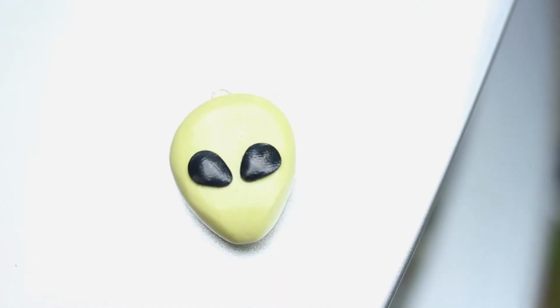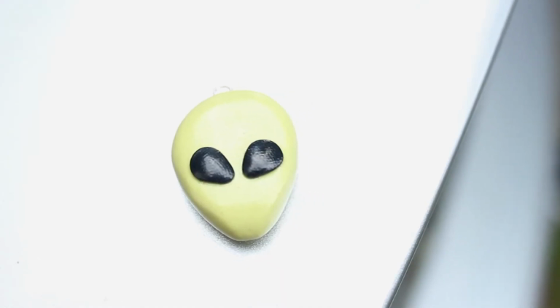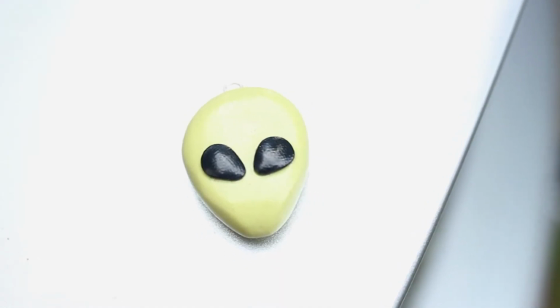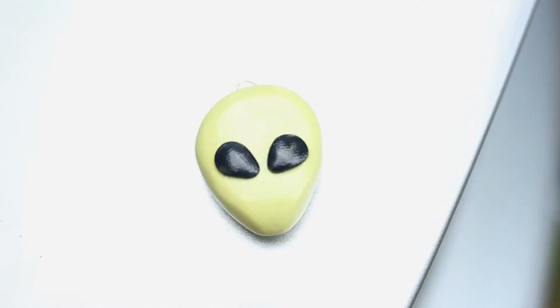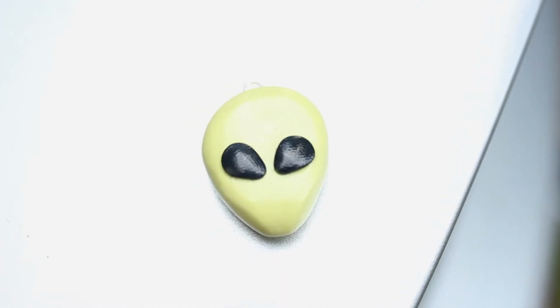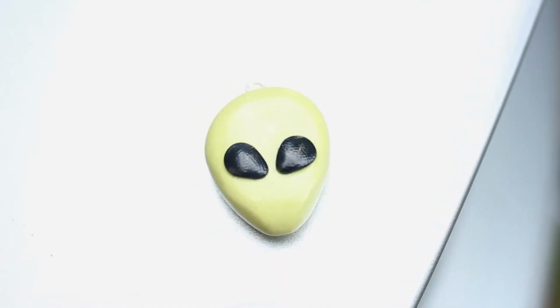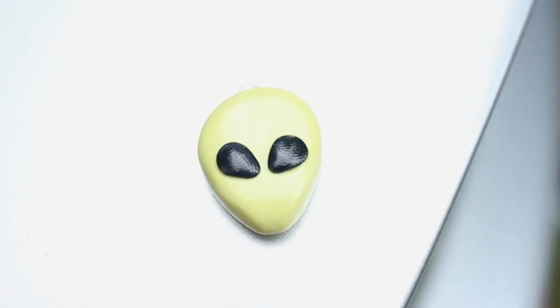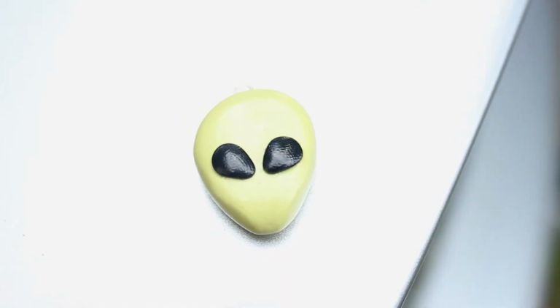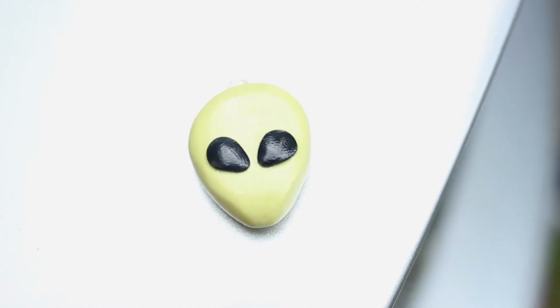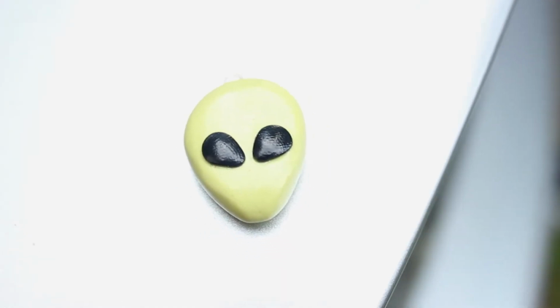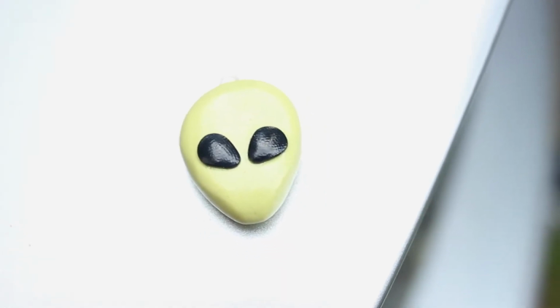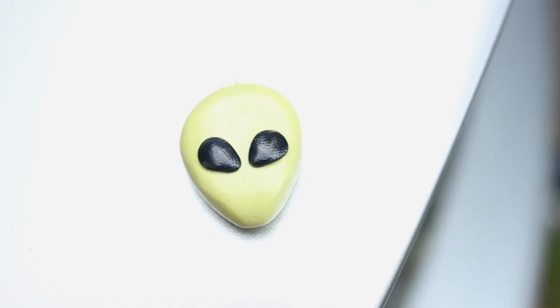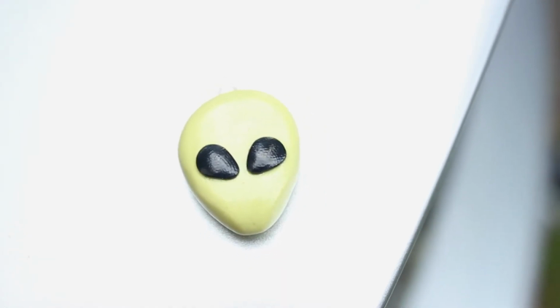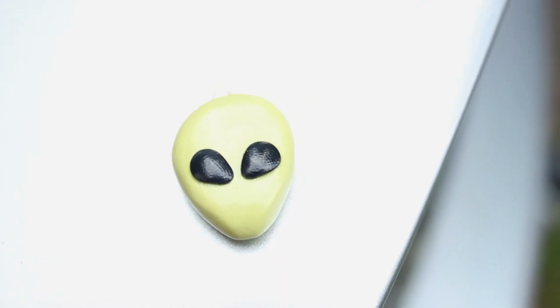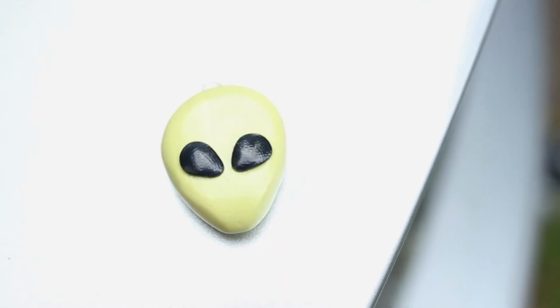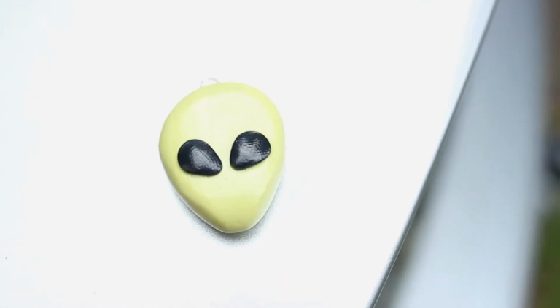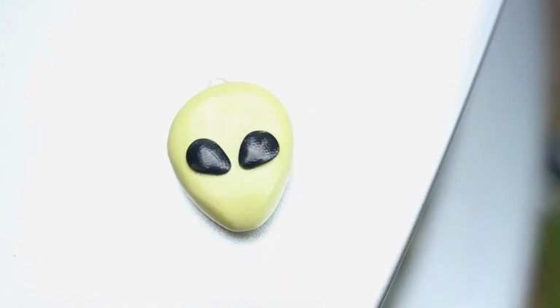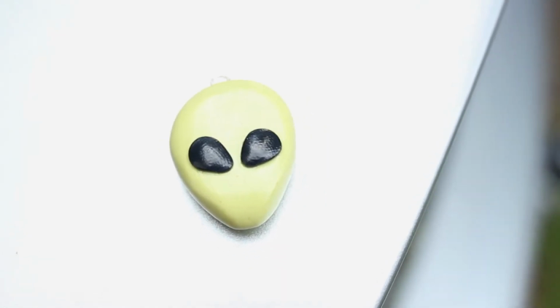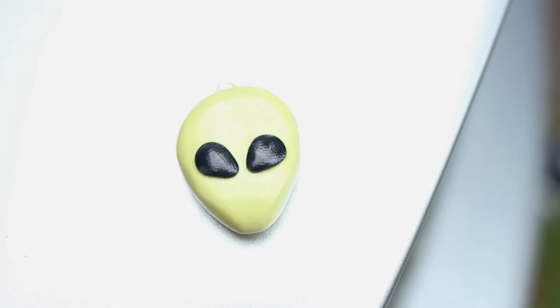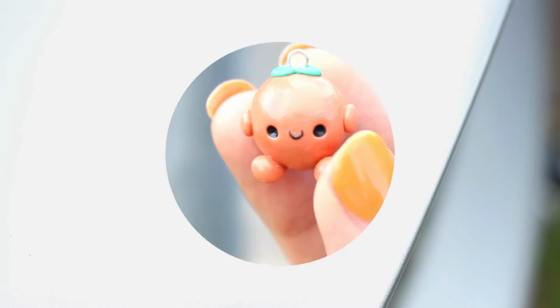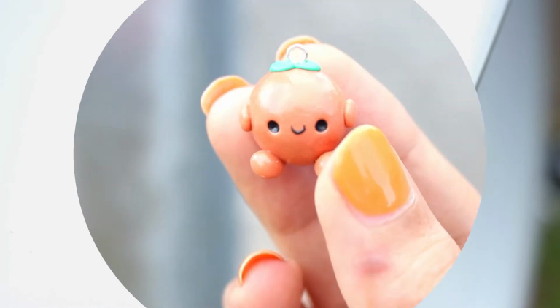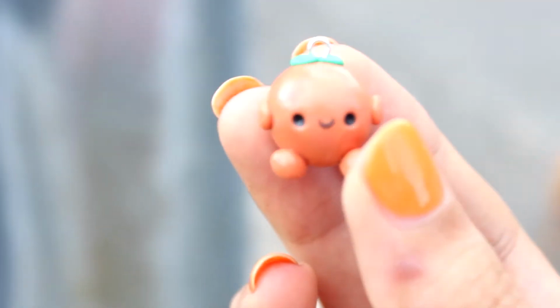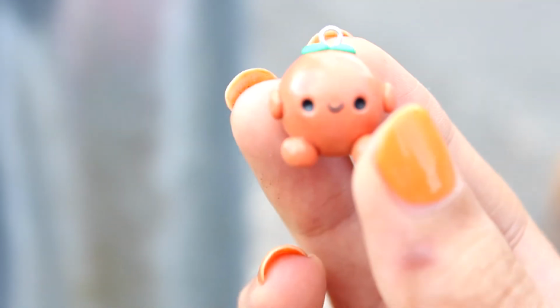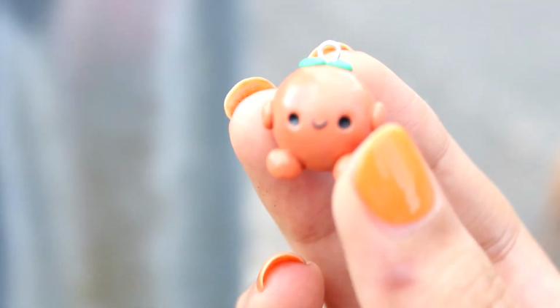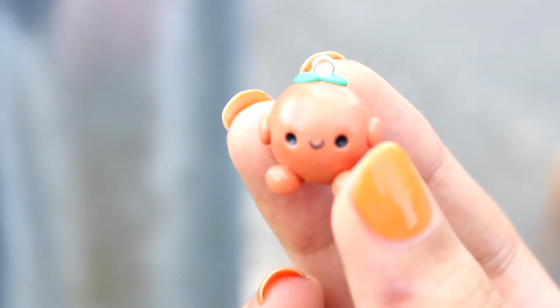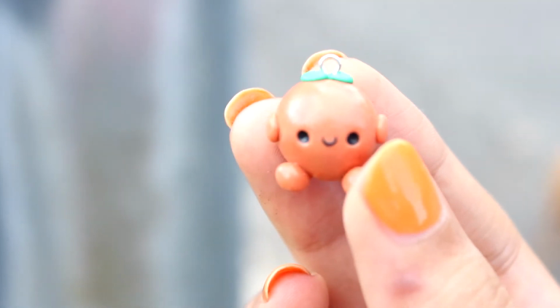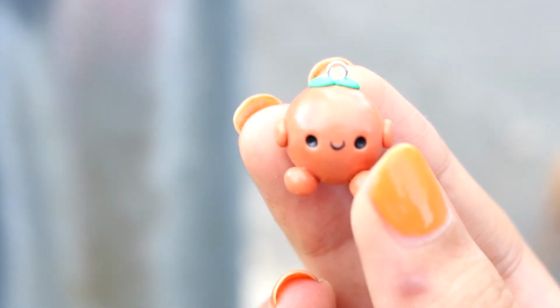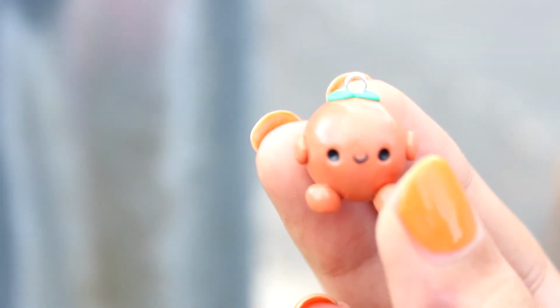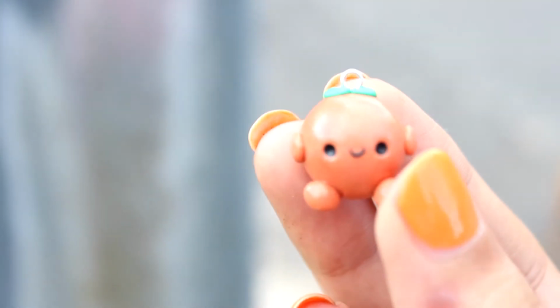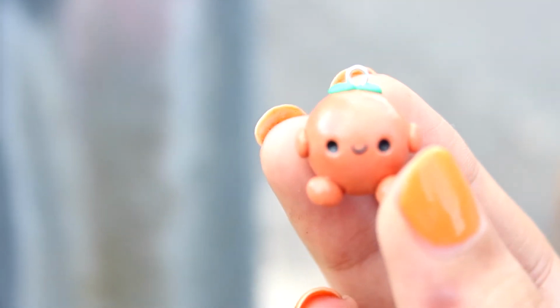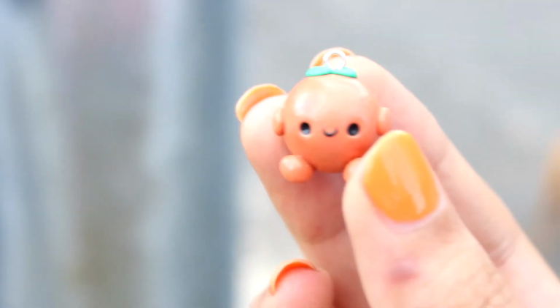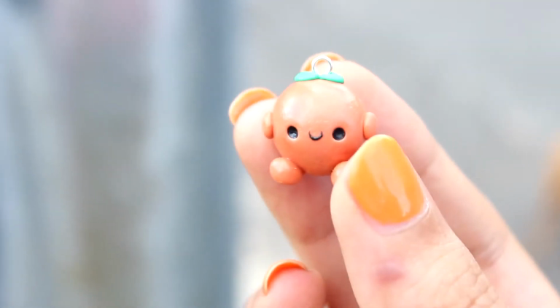This alien head is like a neon yellow, and this little guy is an orange!